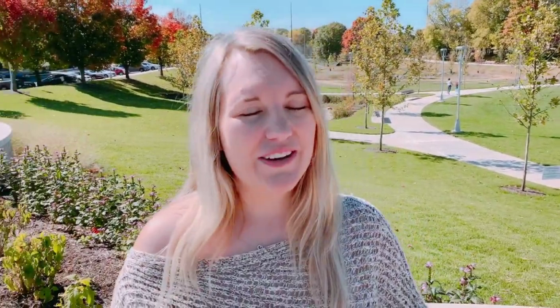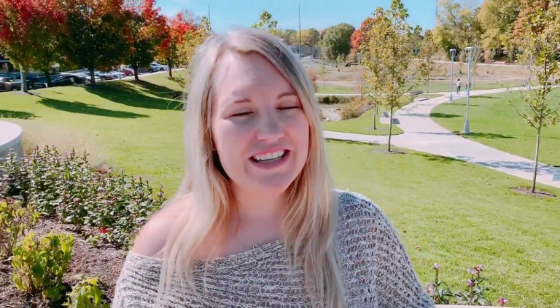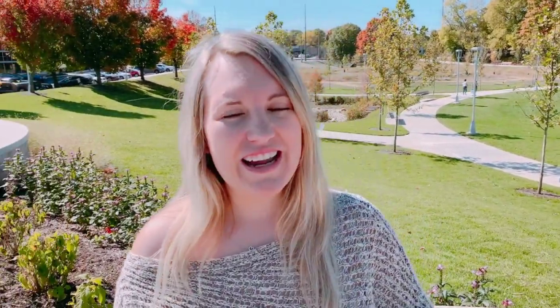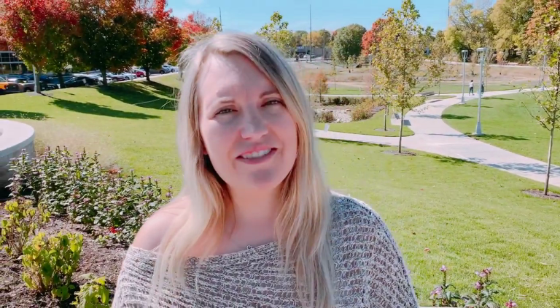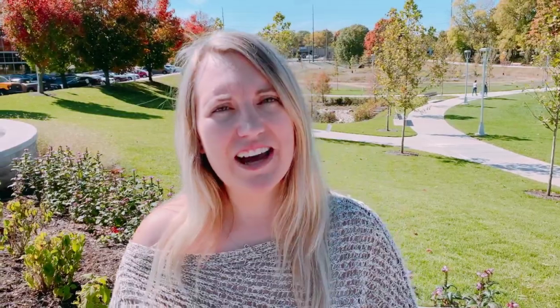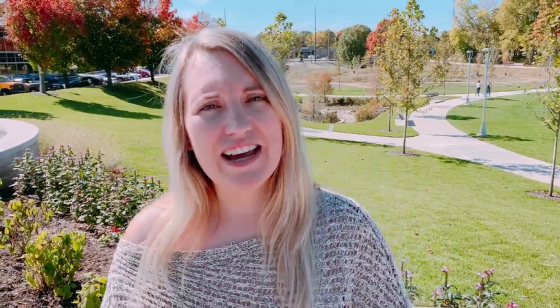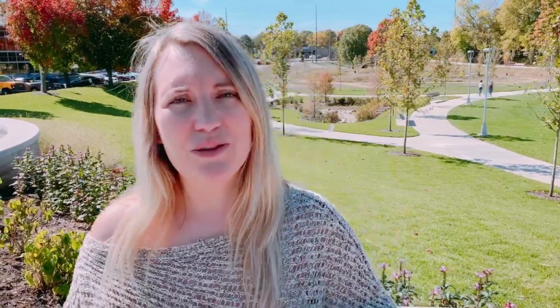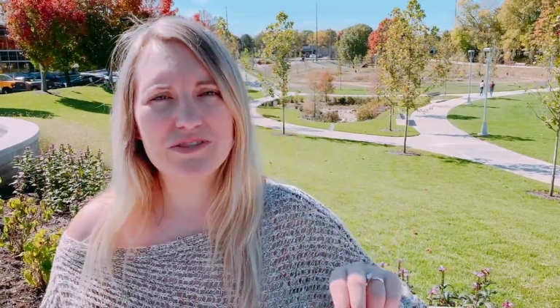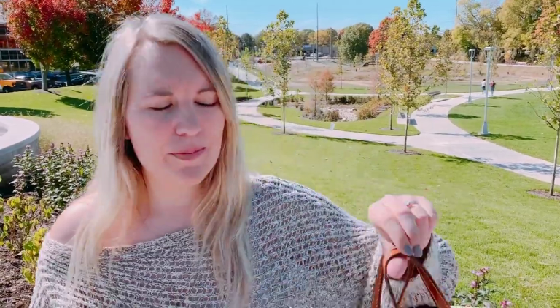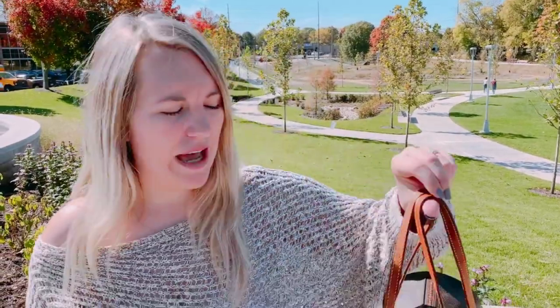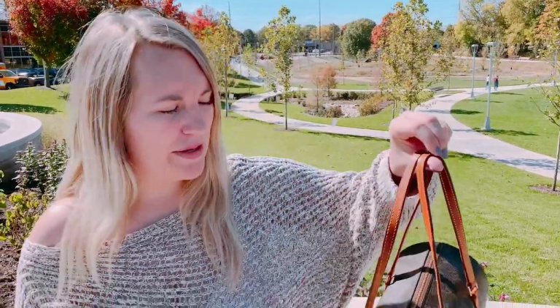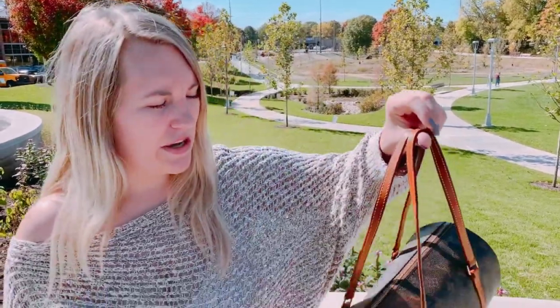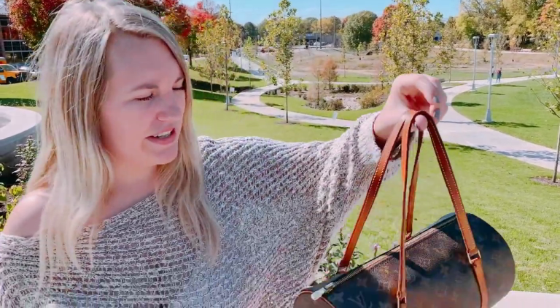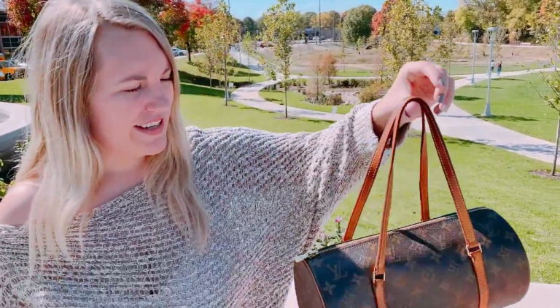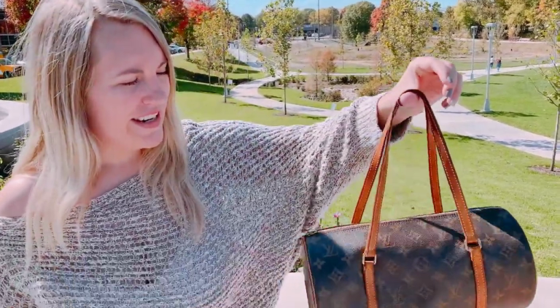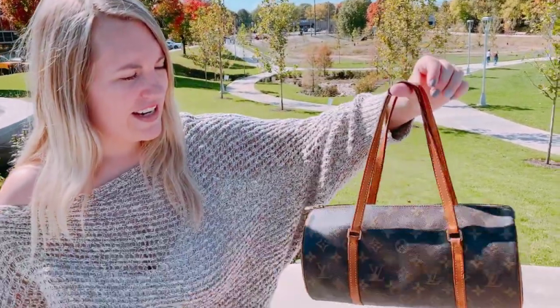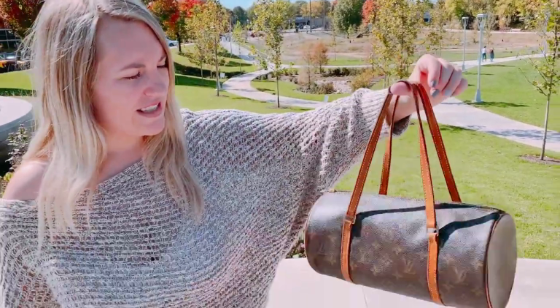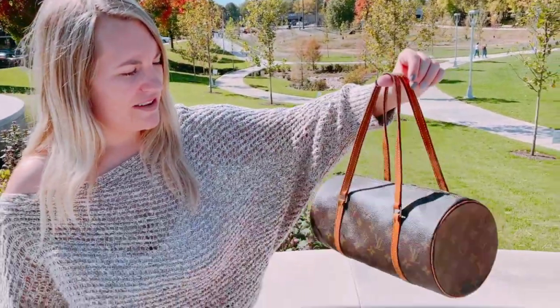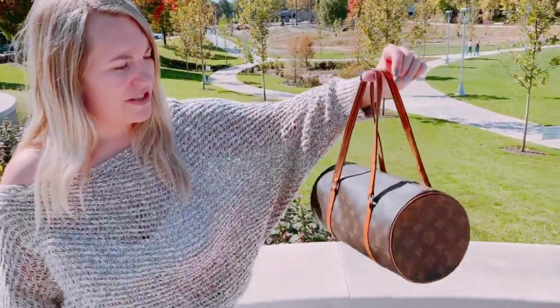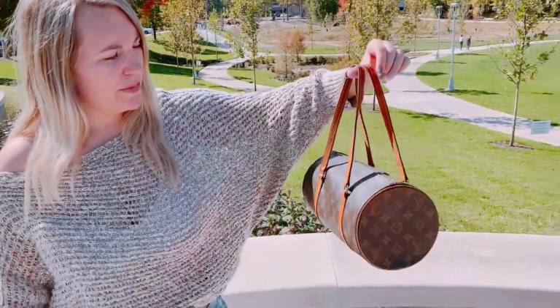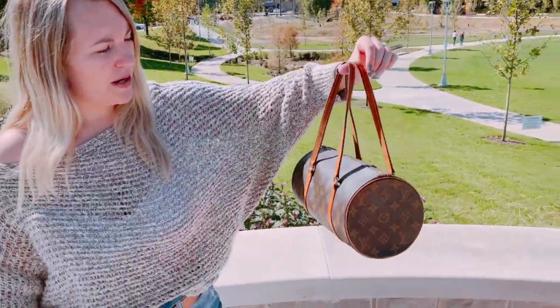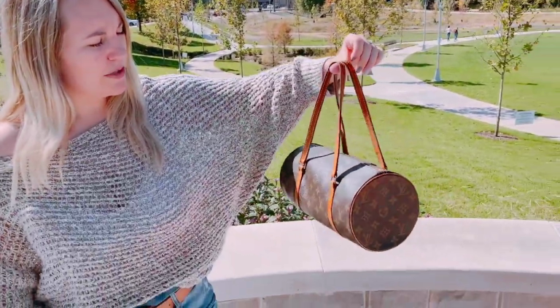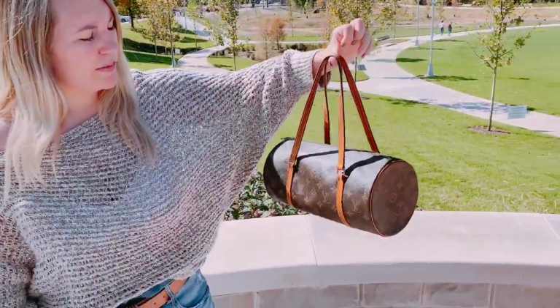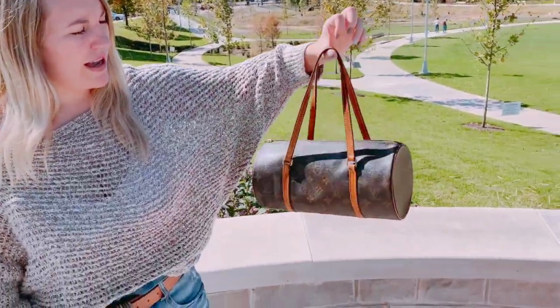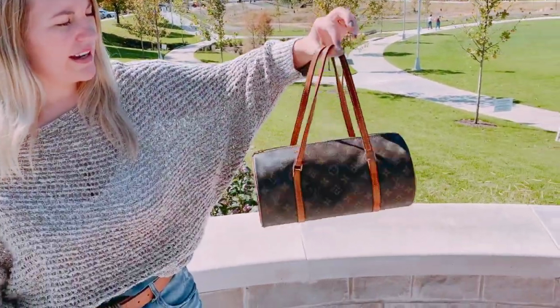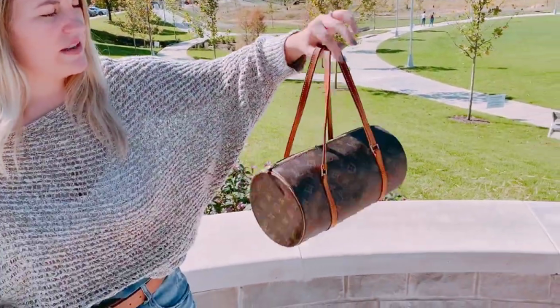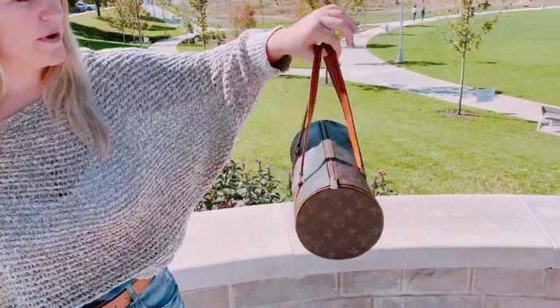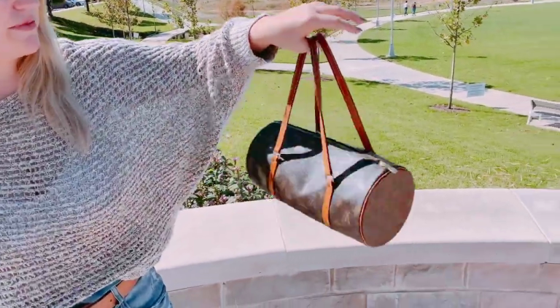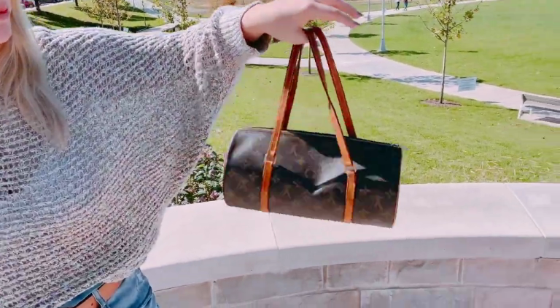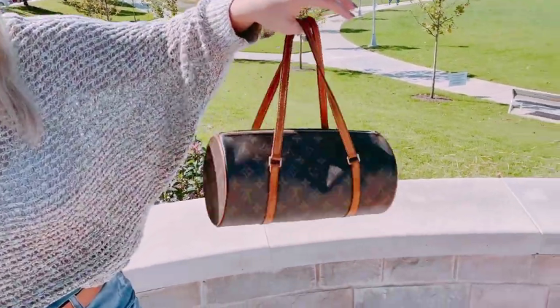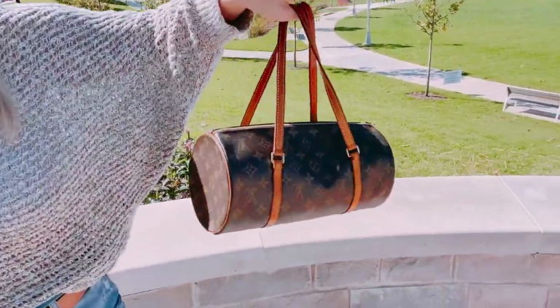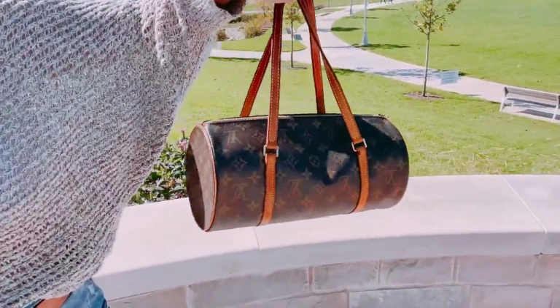Today I've got a Louis Vuitton Papillon. It is a very popular bag of Louis Vuittons.